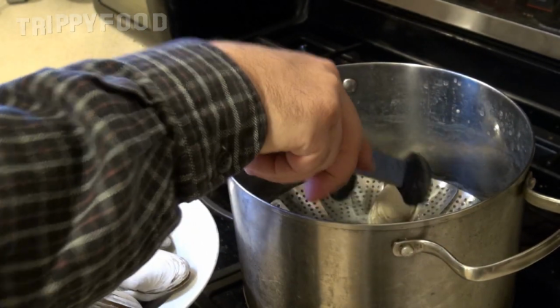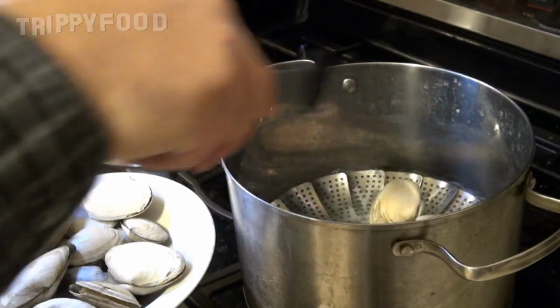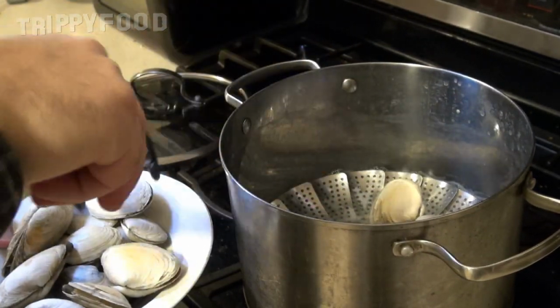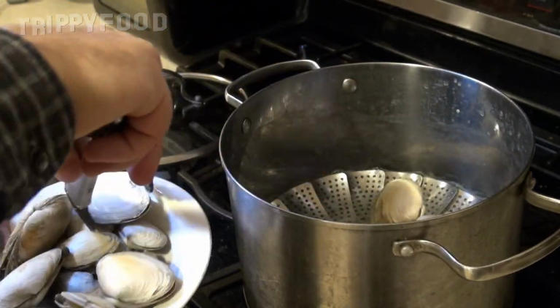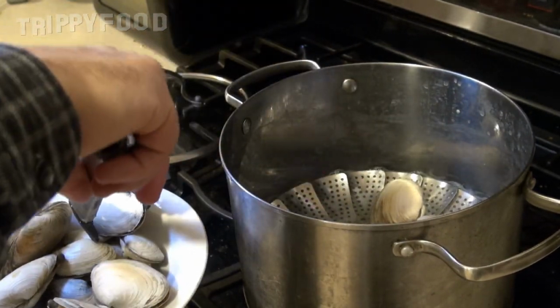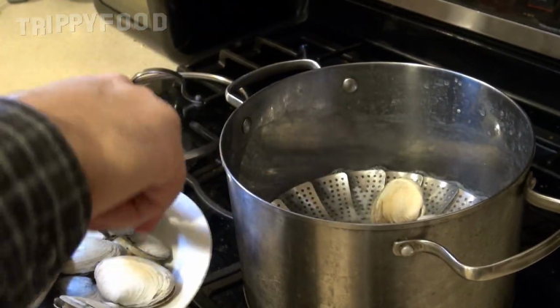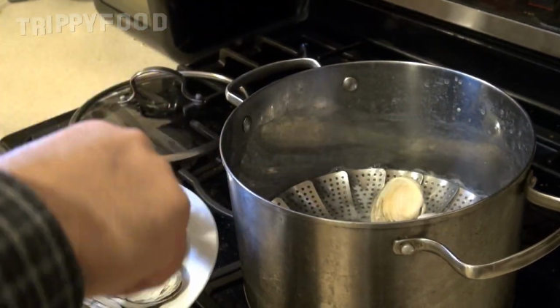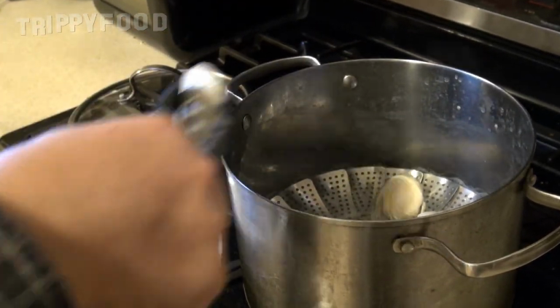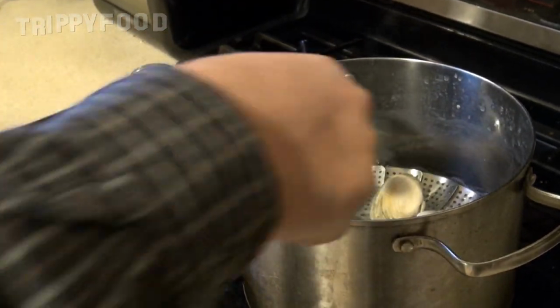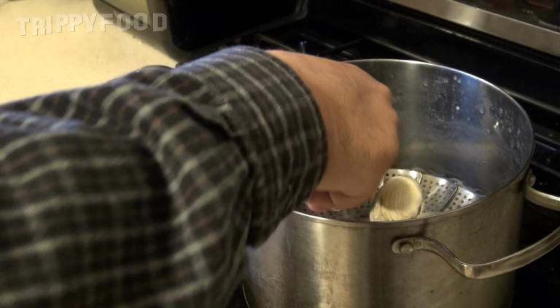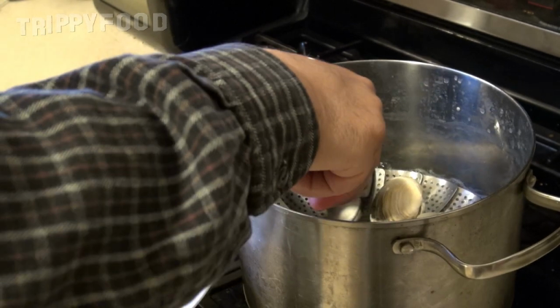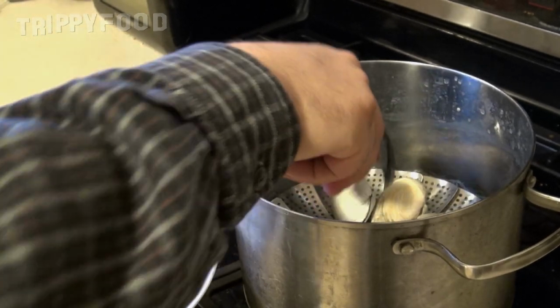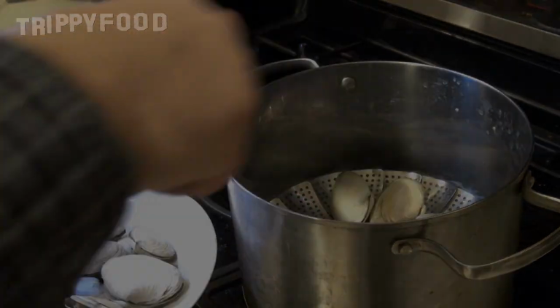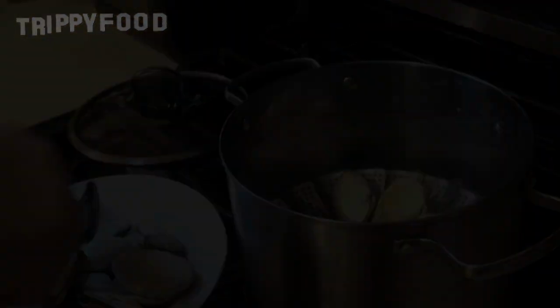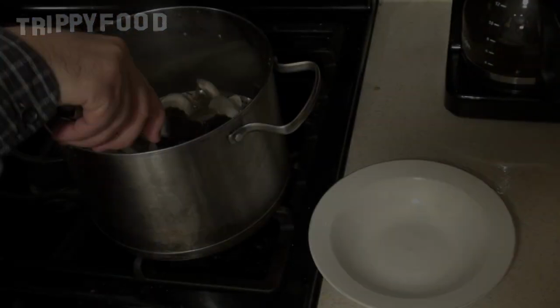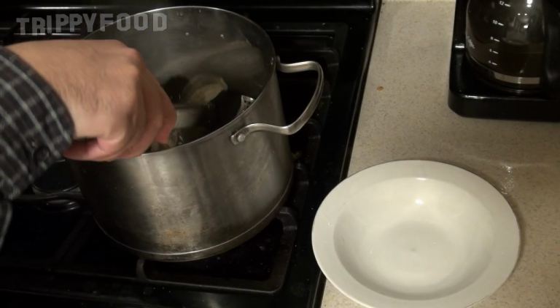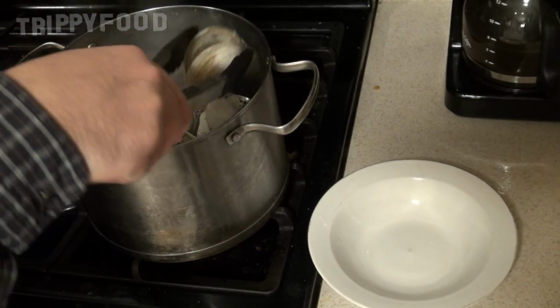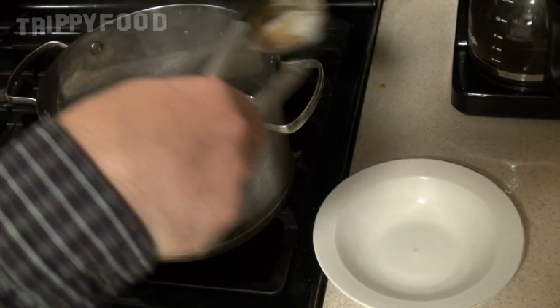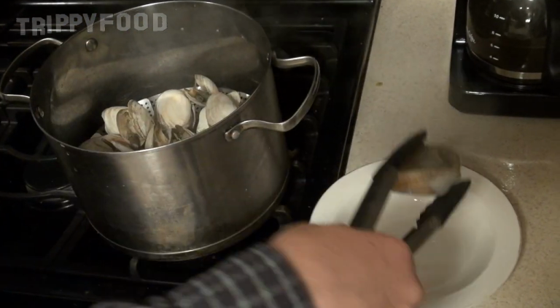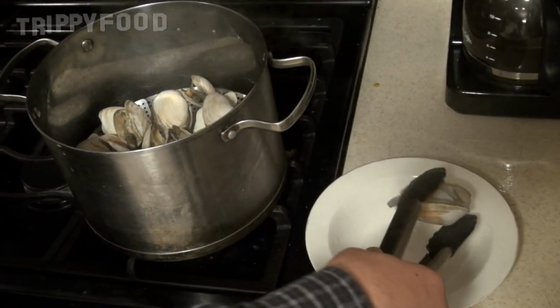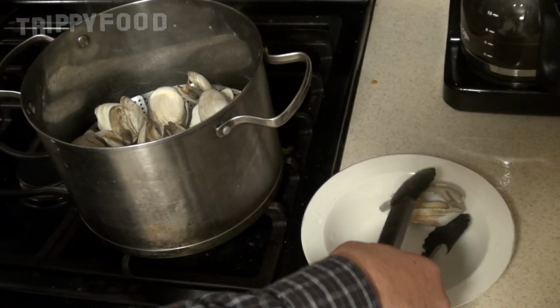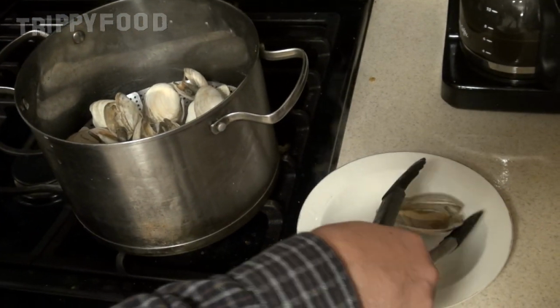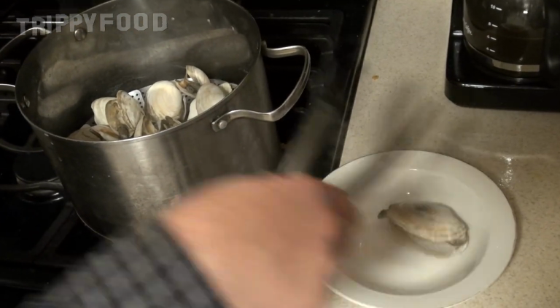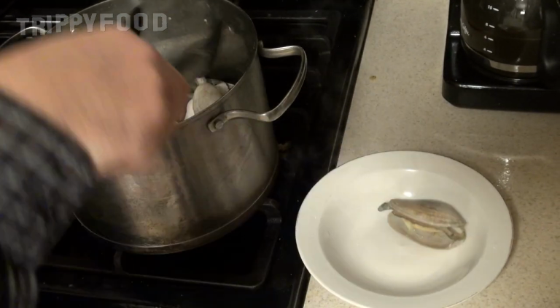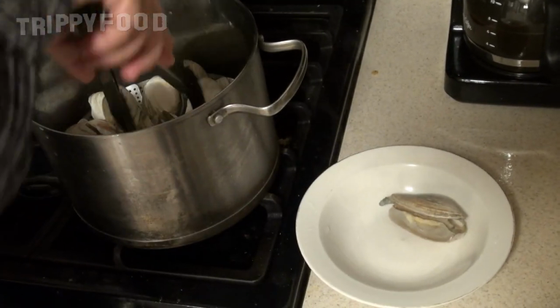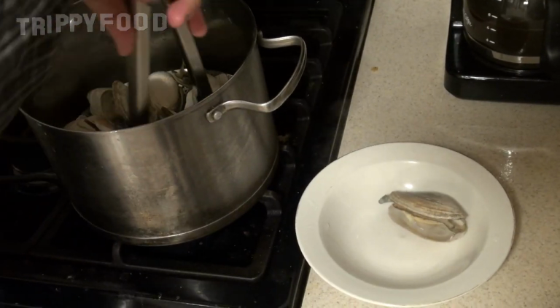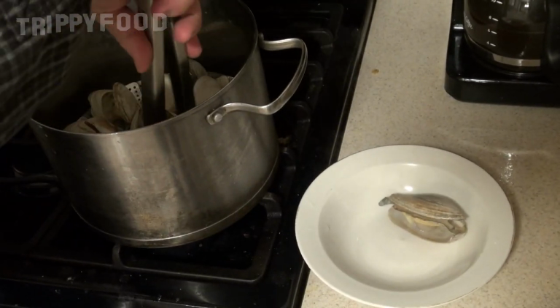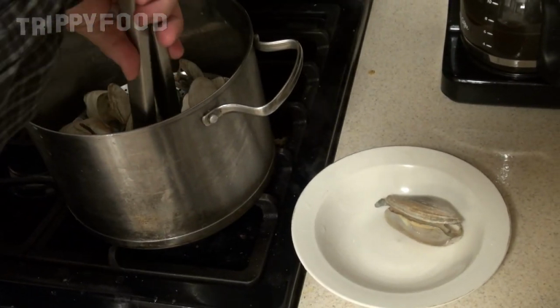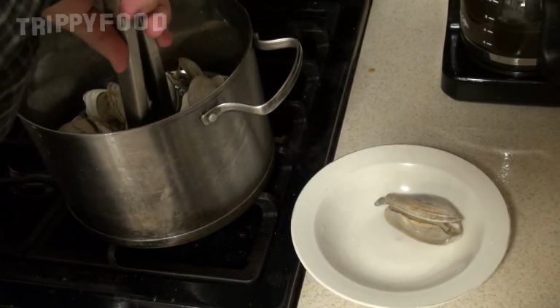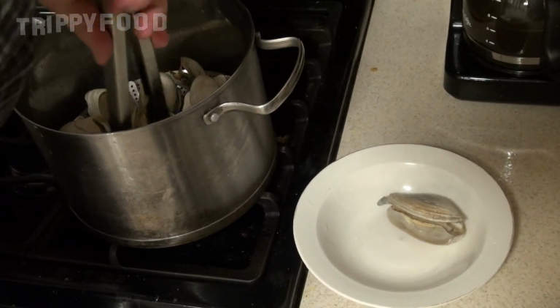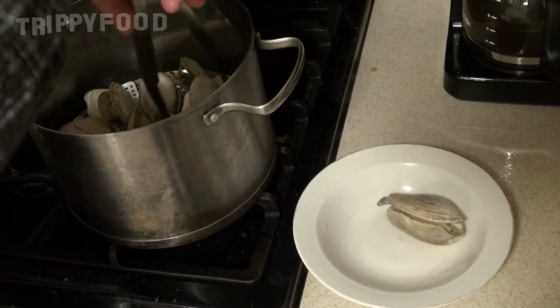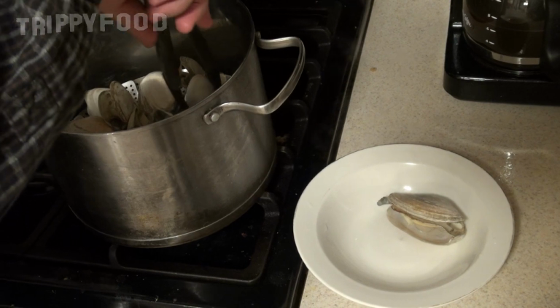The shell should tighten up and when you steam them the shell opens up. That's probably why they're called steamers — that's right, because we're steaming them.